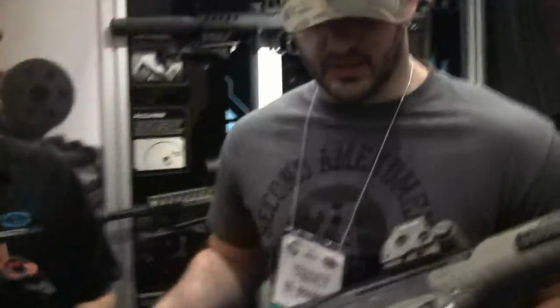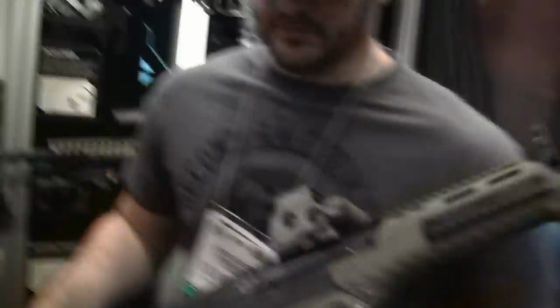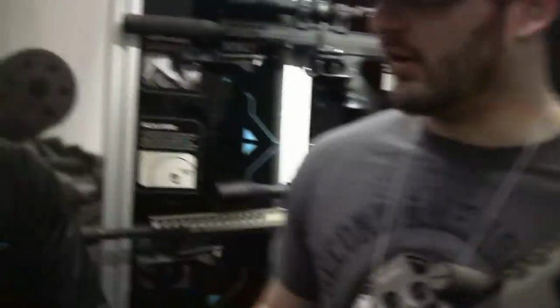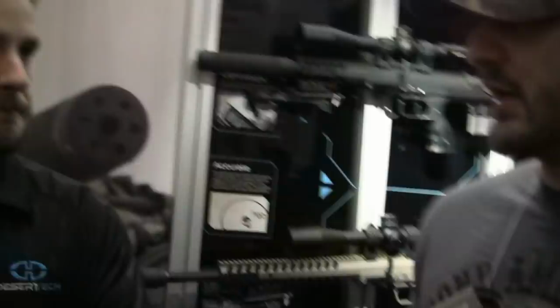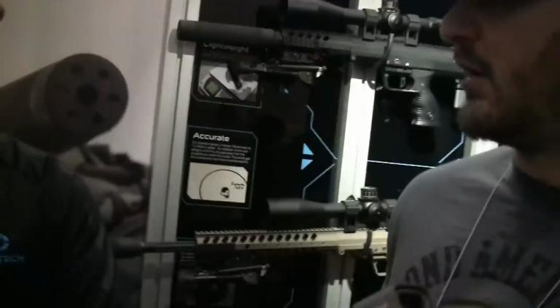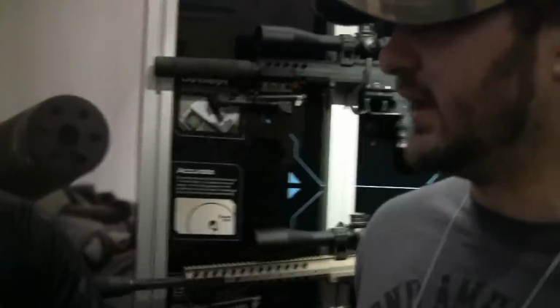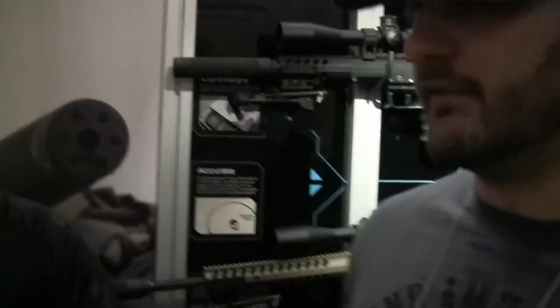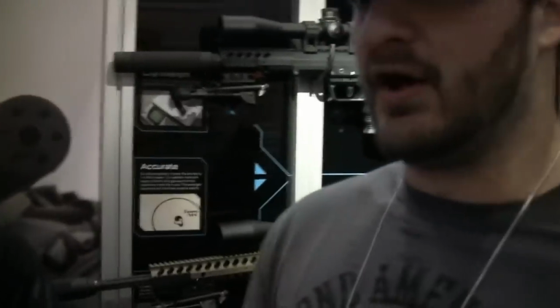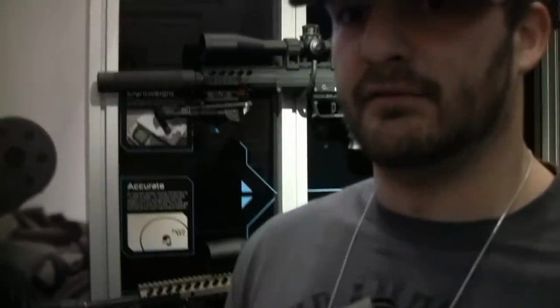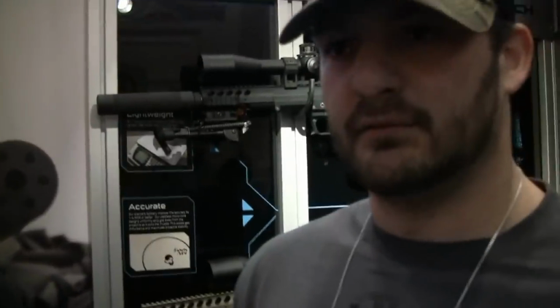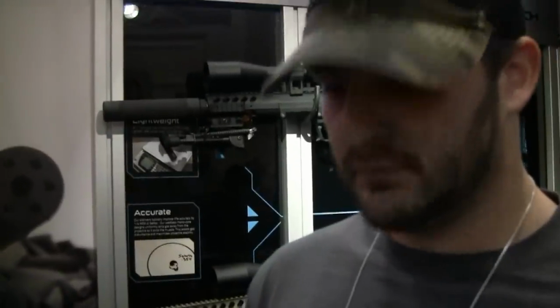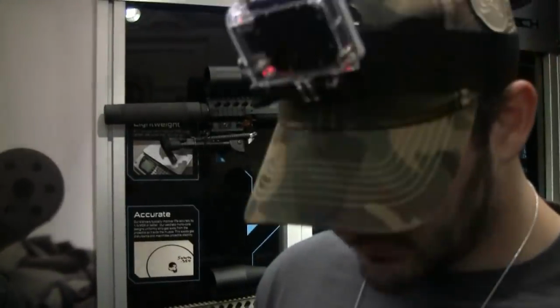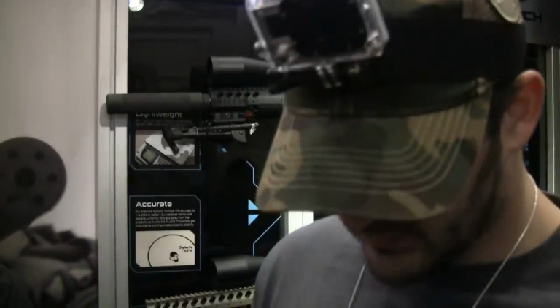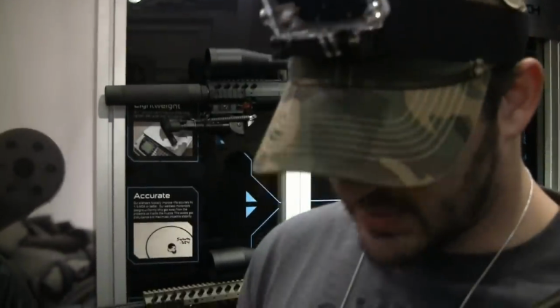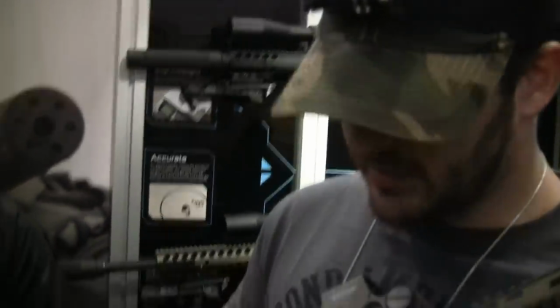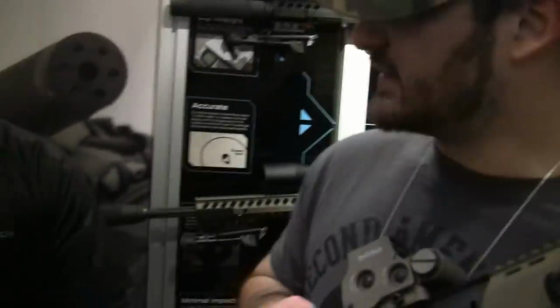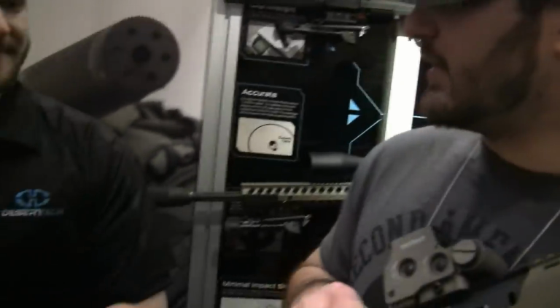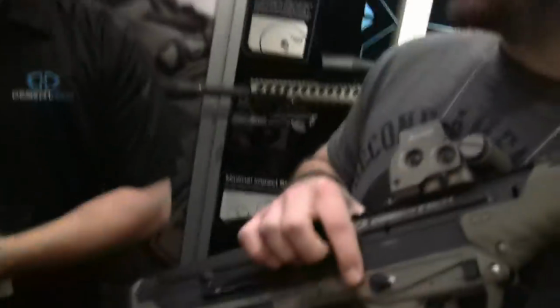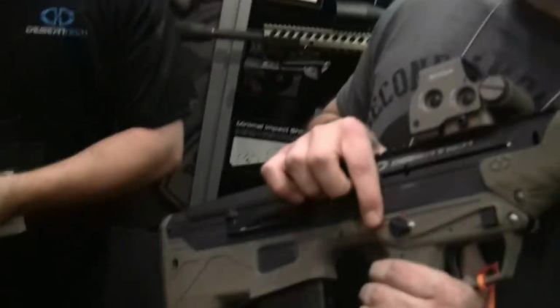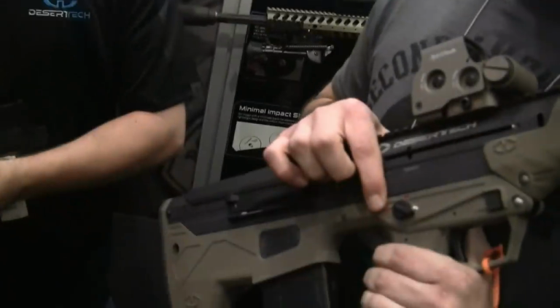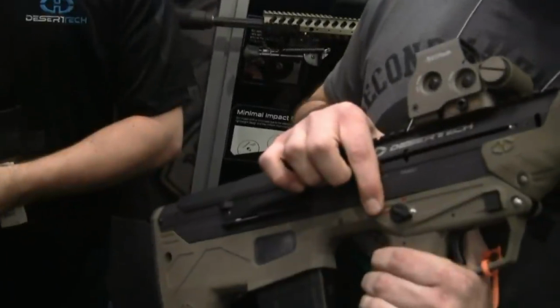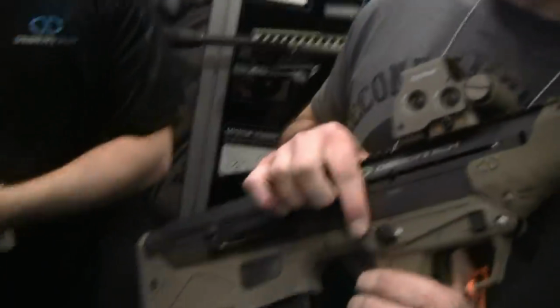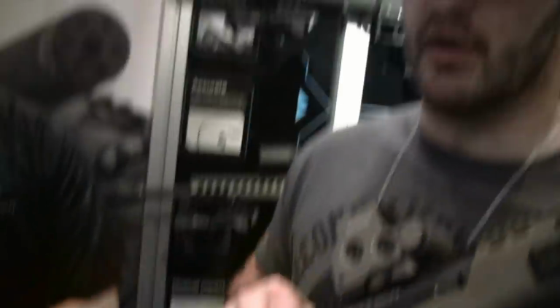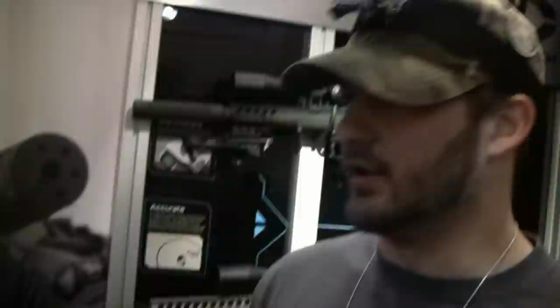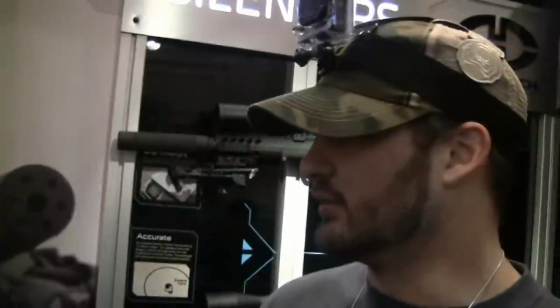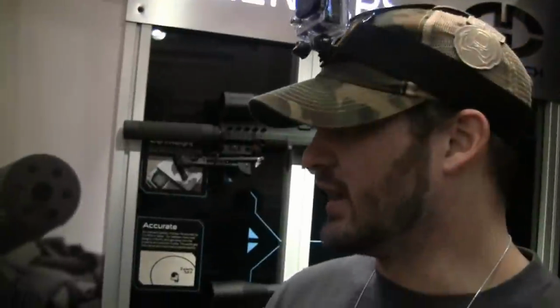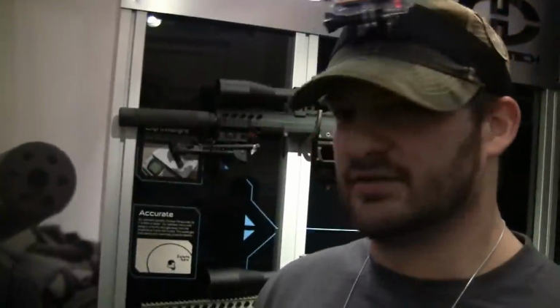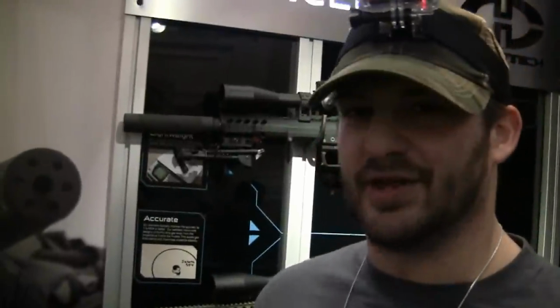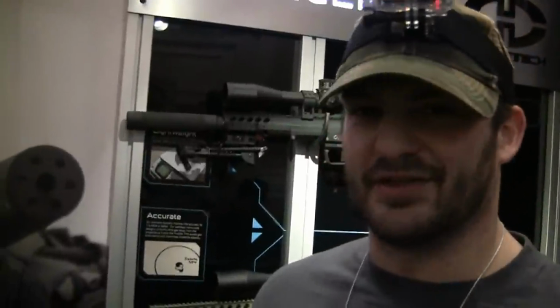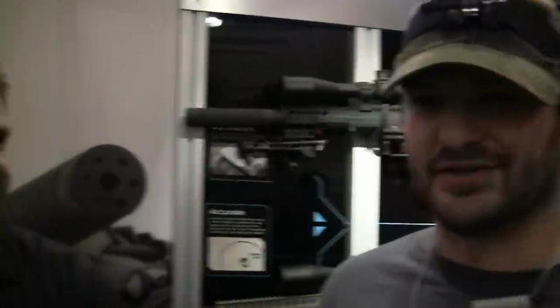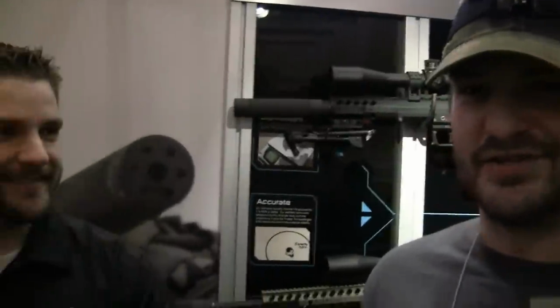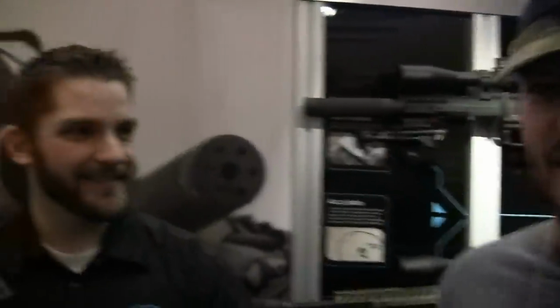These are going to come in both semi-auto and full-auto for all you guys who like the Class 3 stuff.